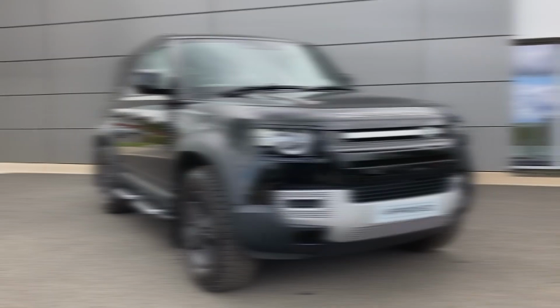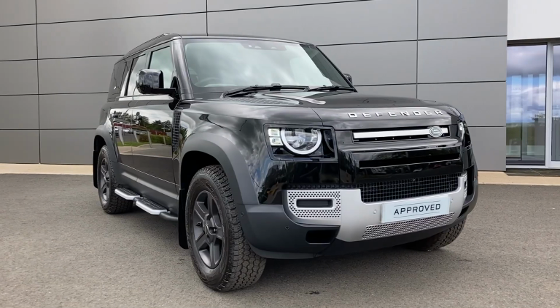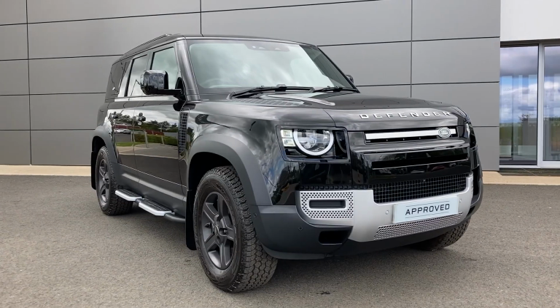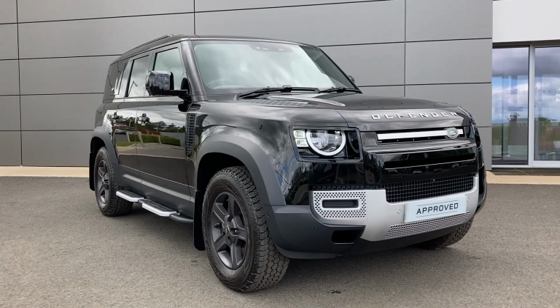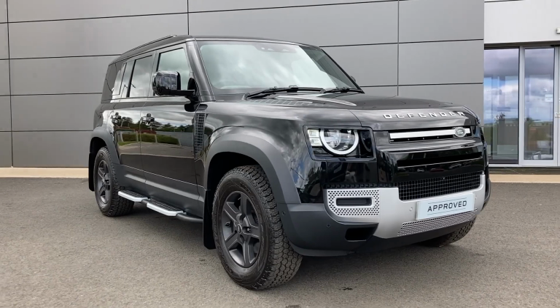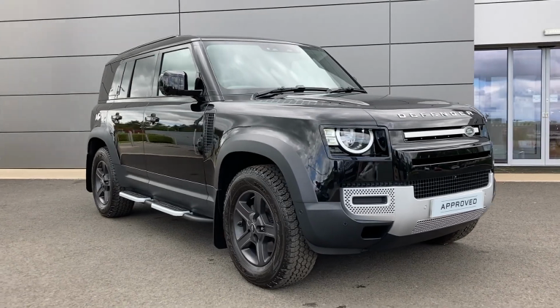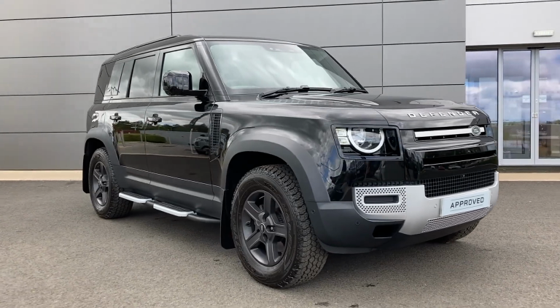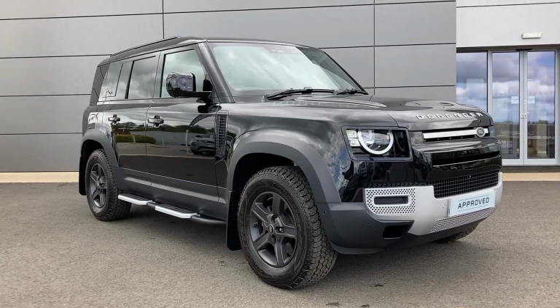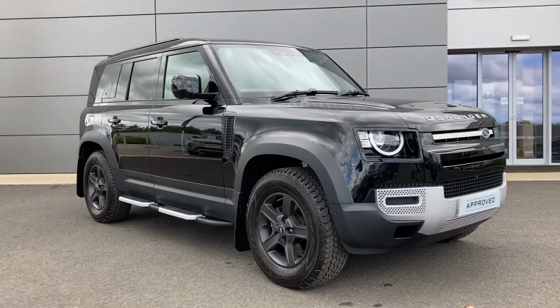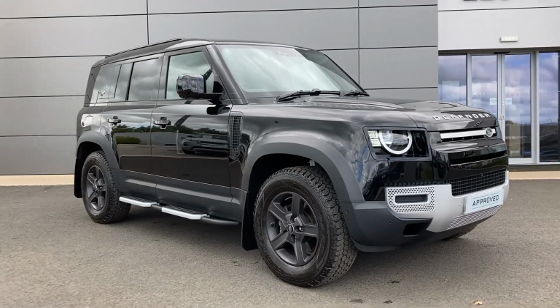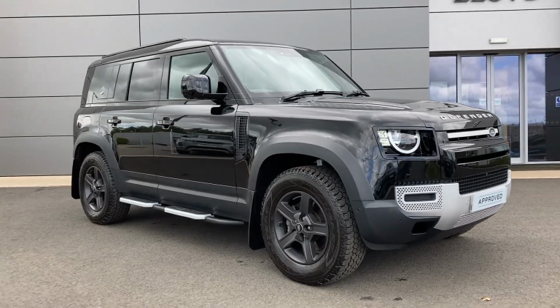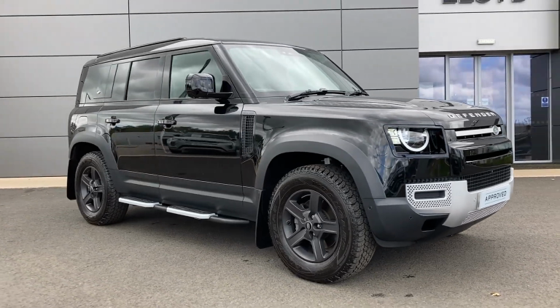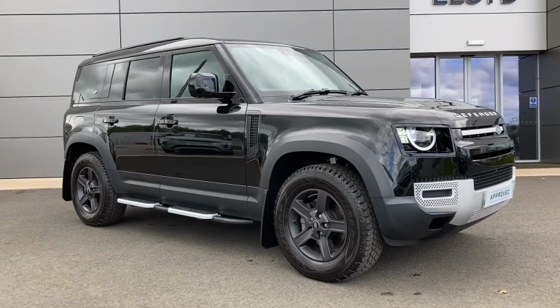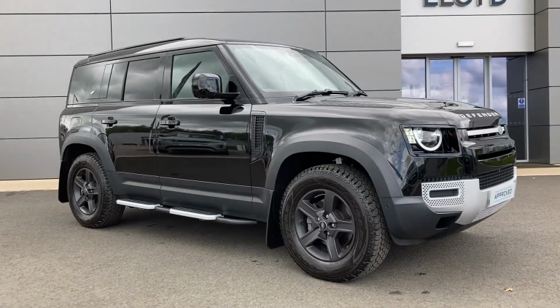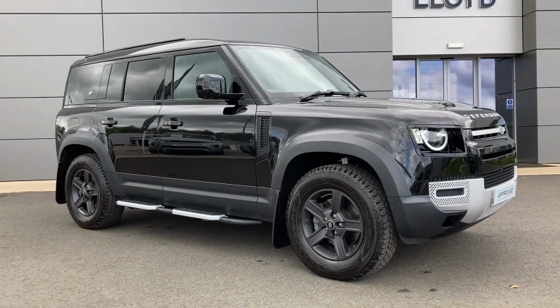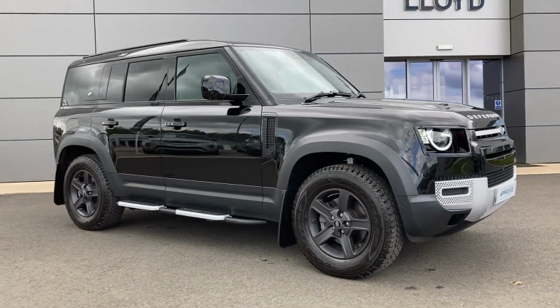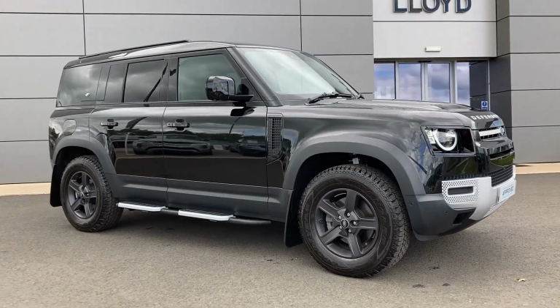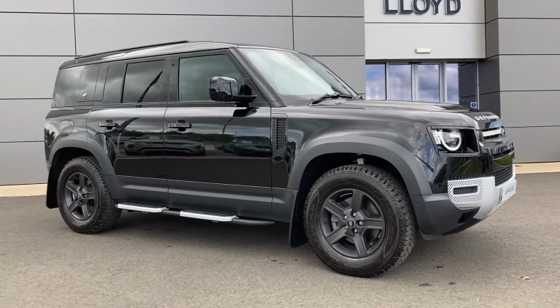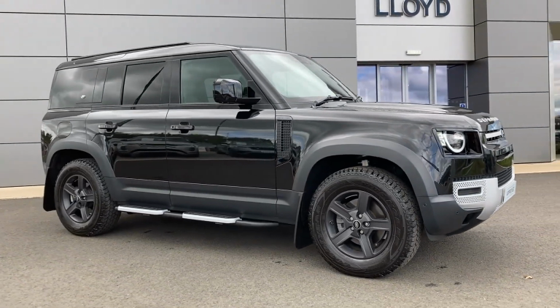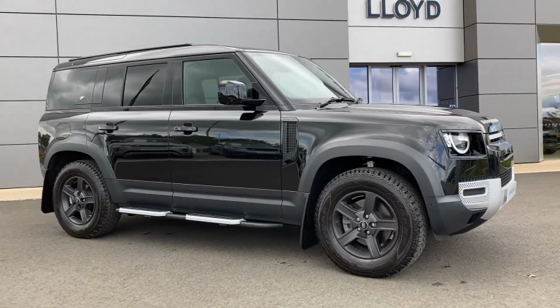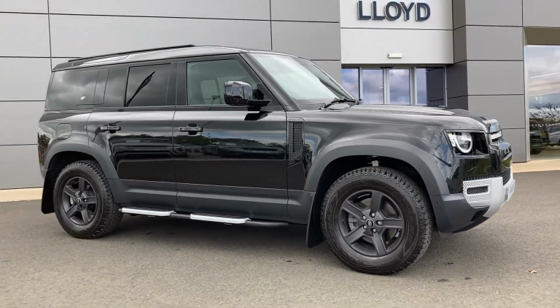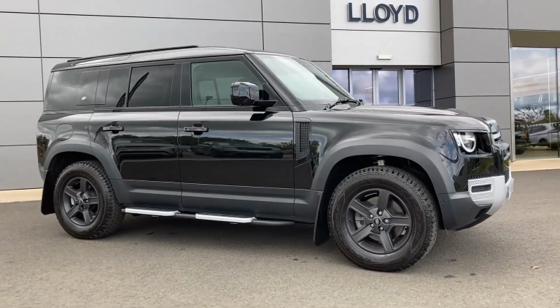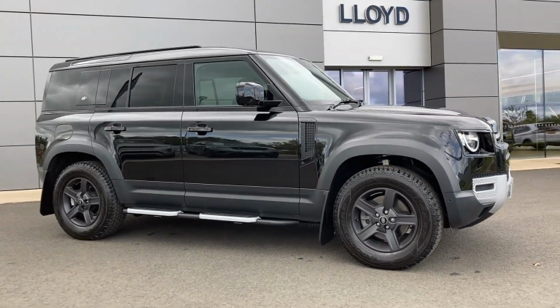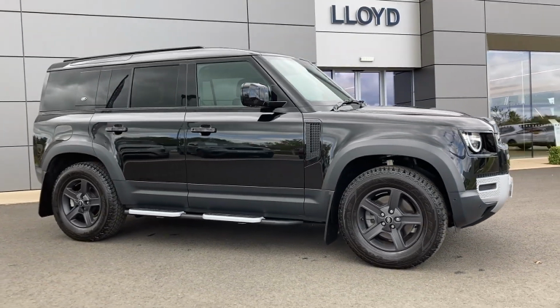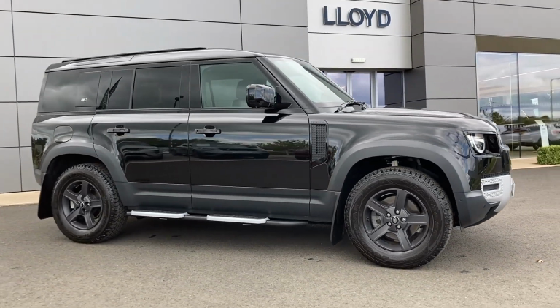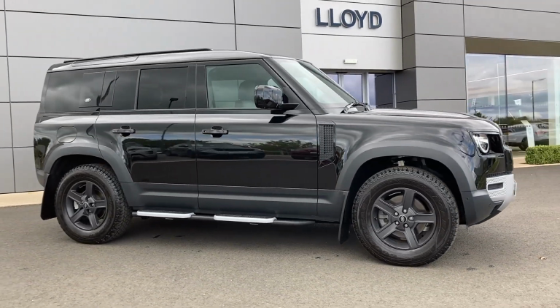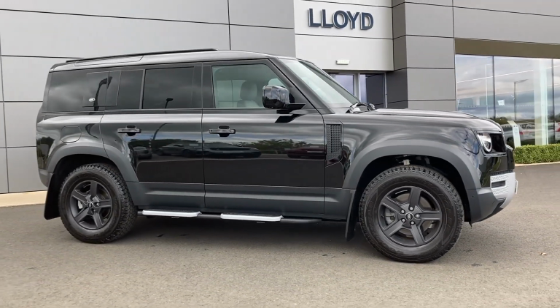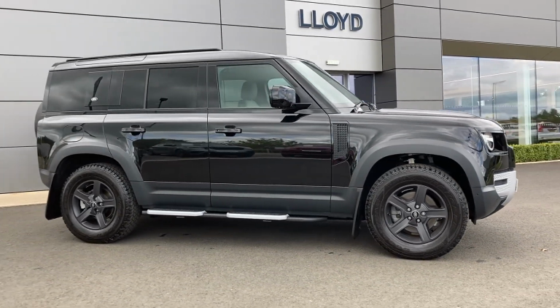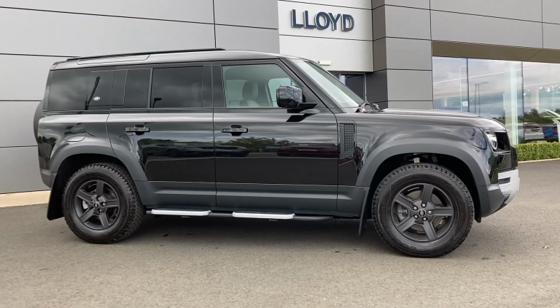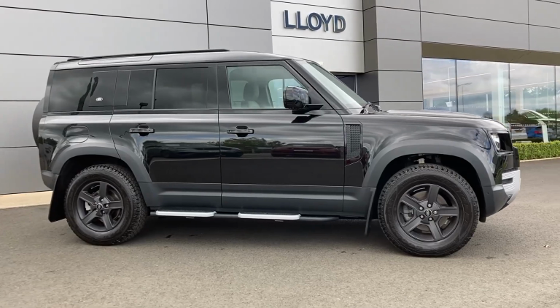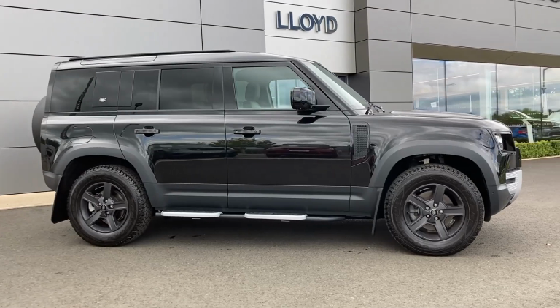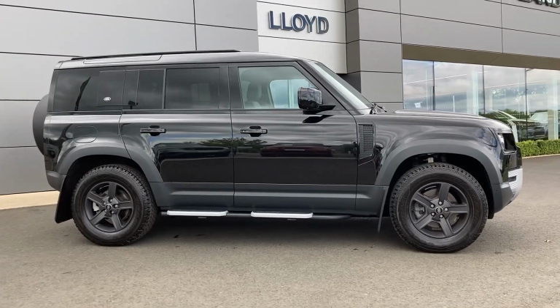For more information on this vehicle, please get in touch with our sales team on the contact details provided.